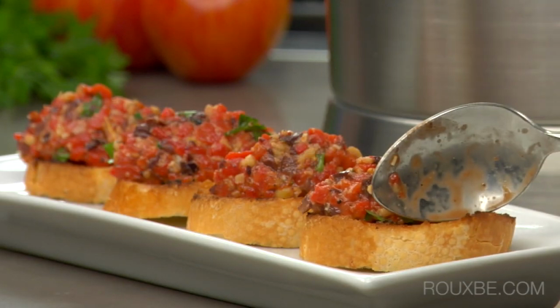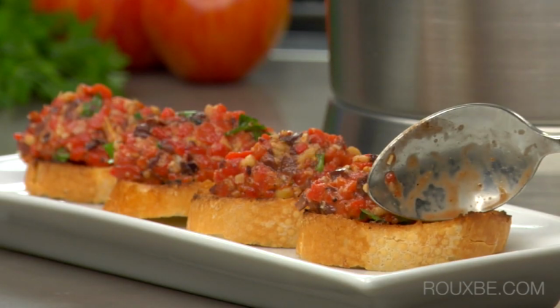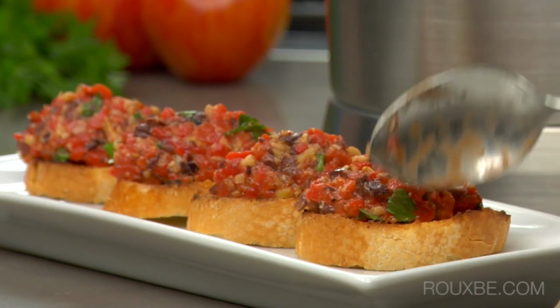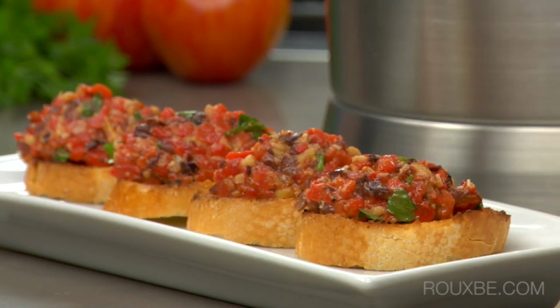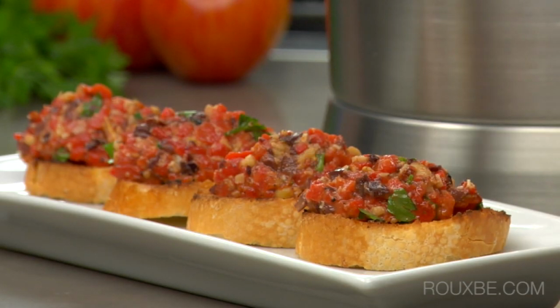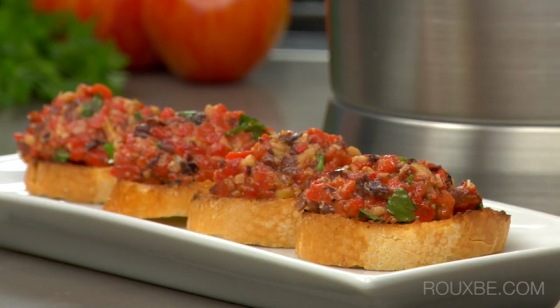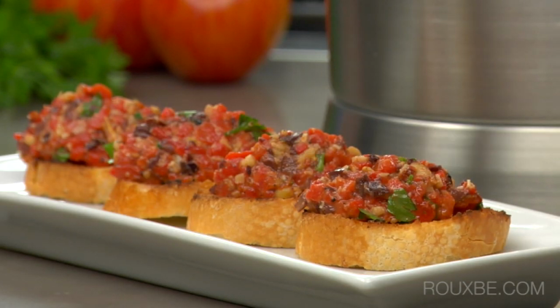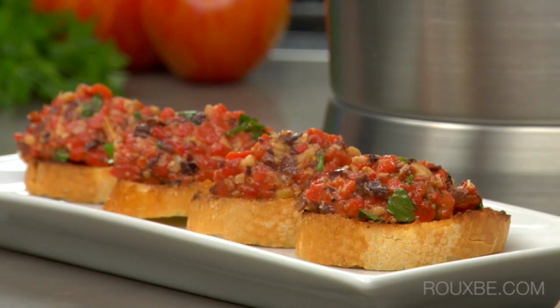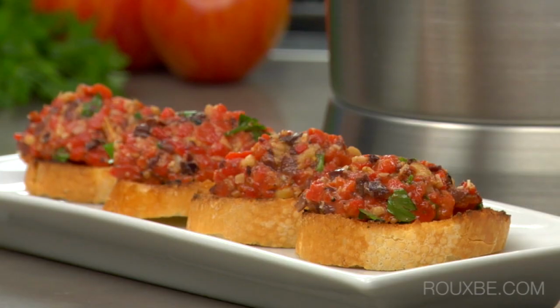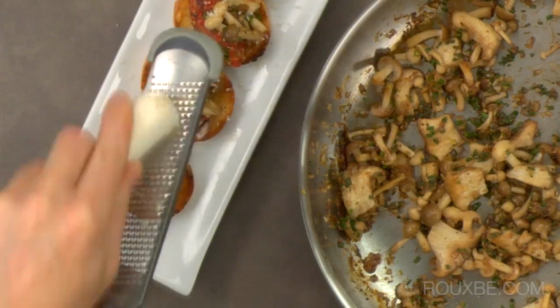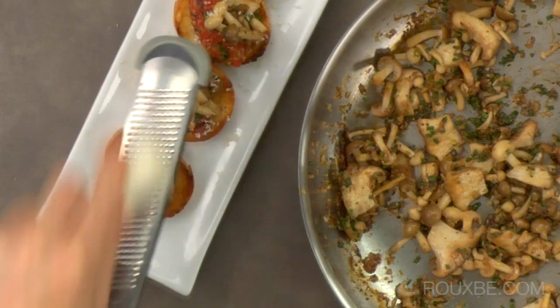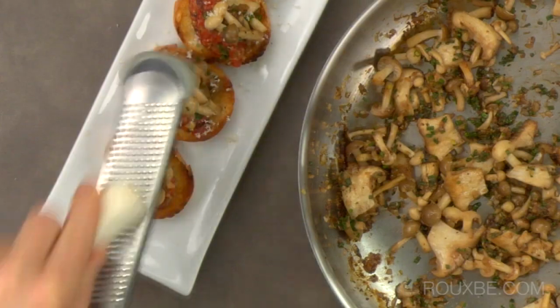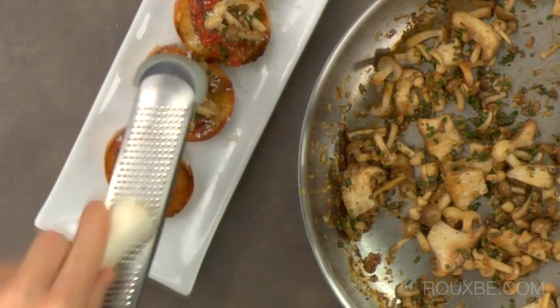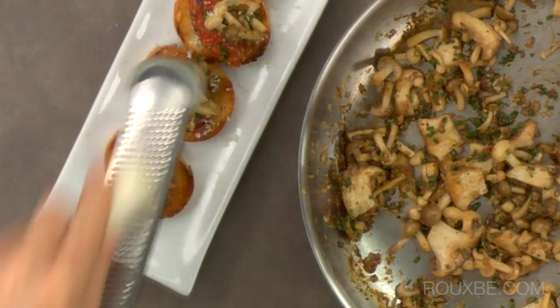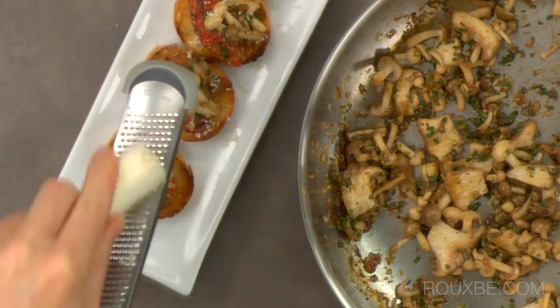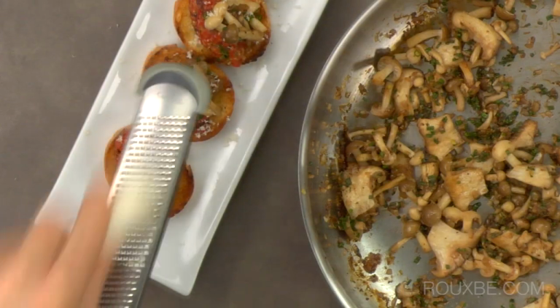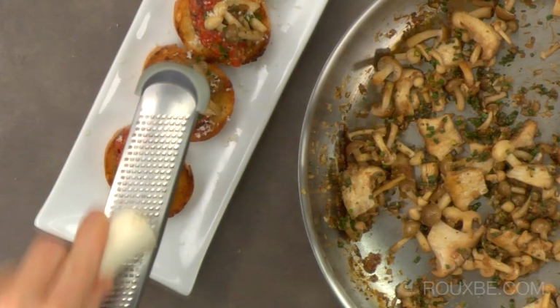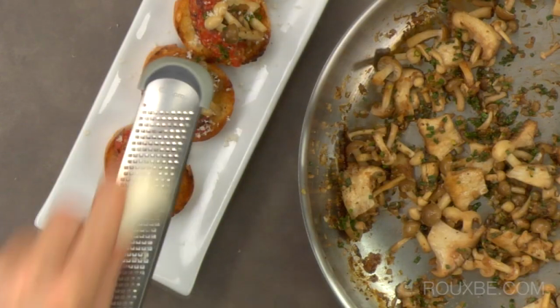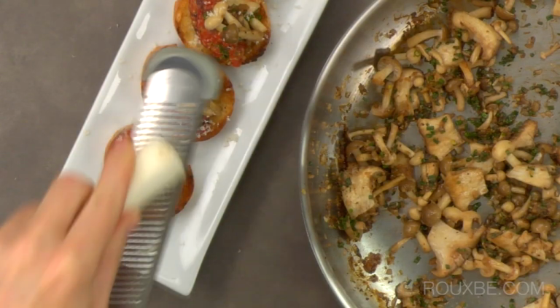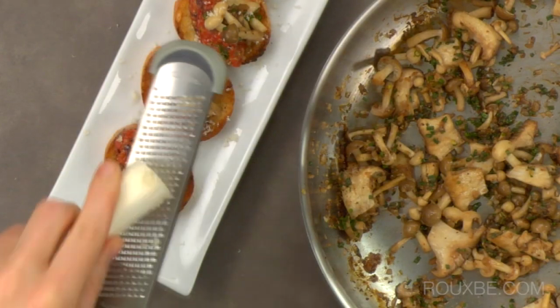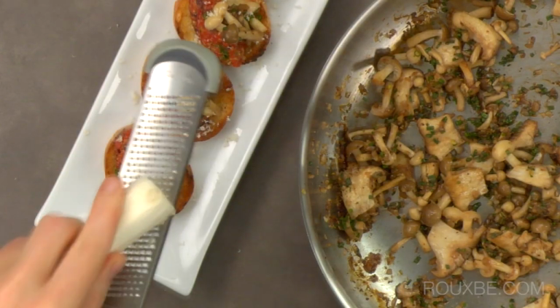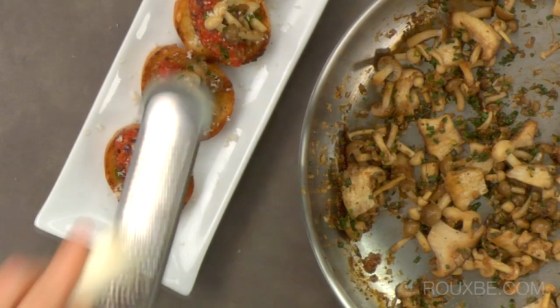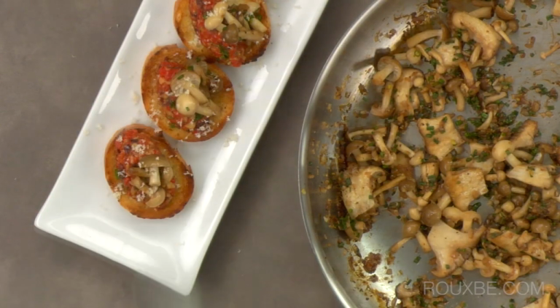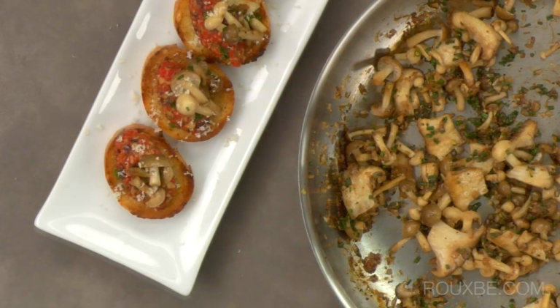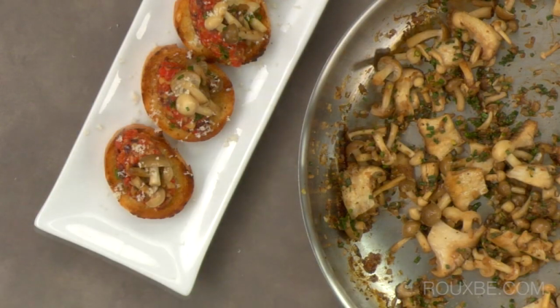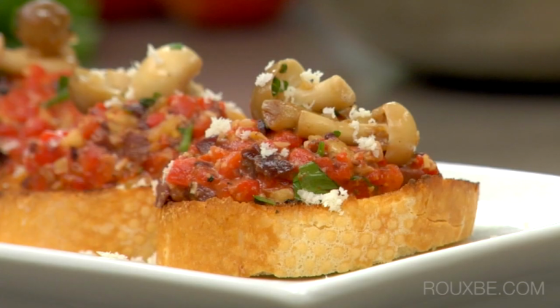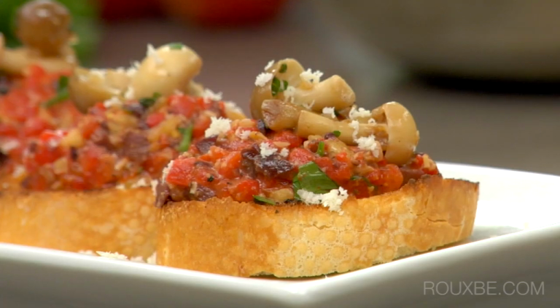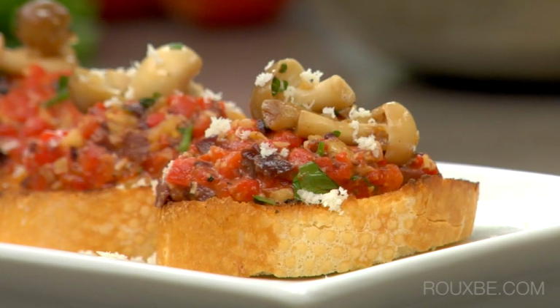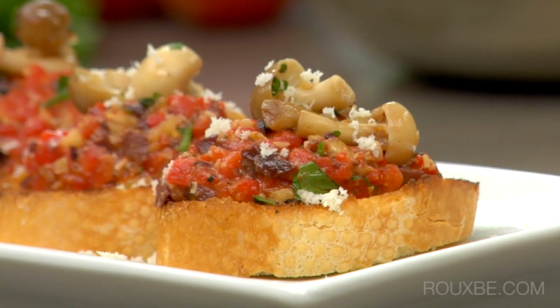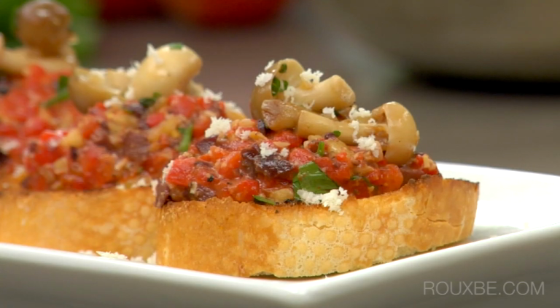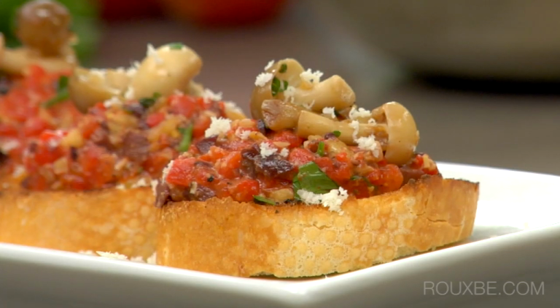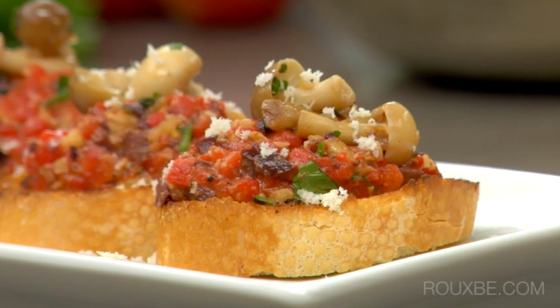To finish the dish, we have topped it off with garlic mushrooms and freshly grated horseradish.